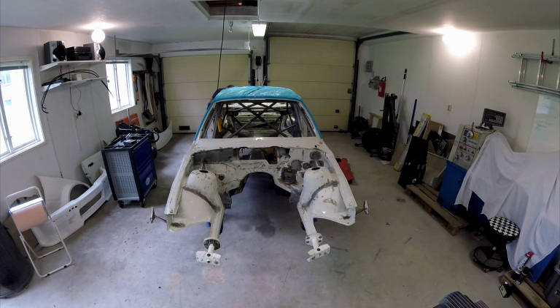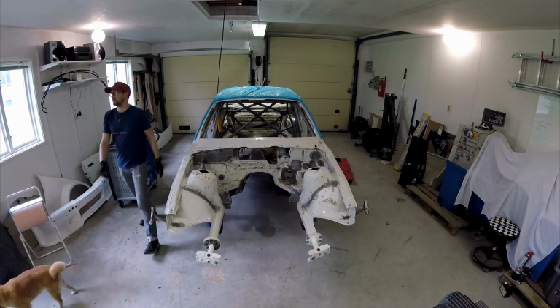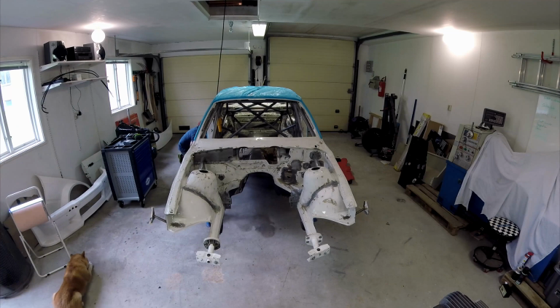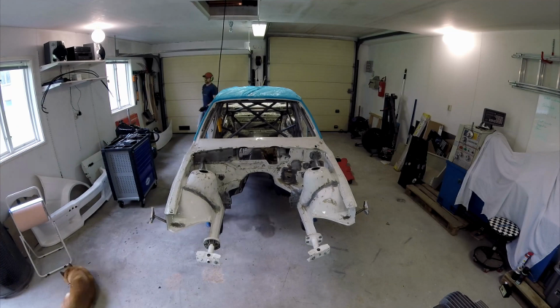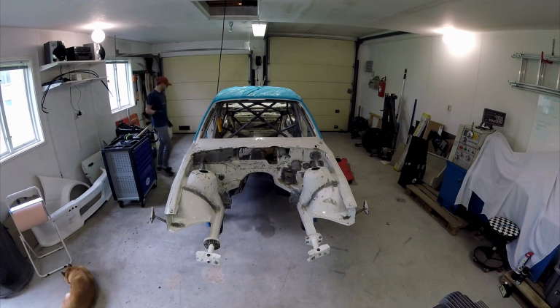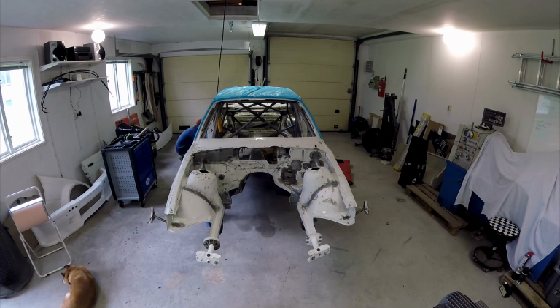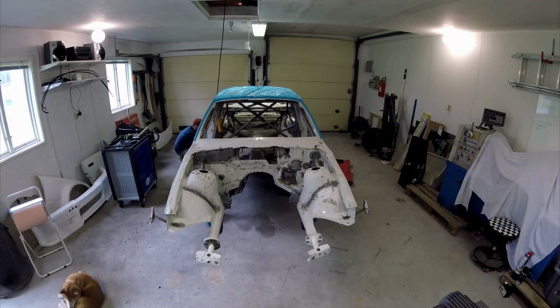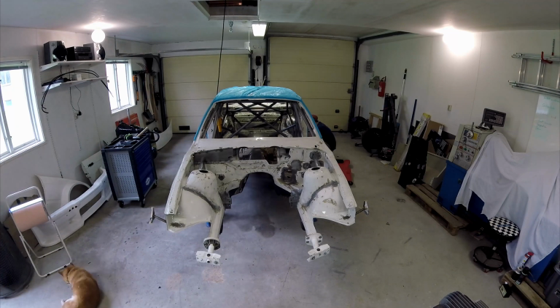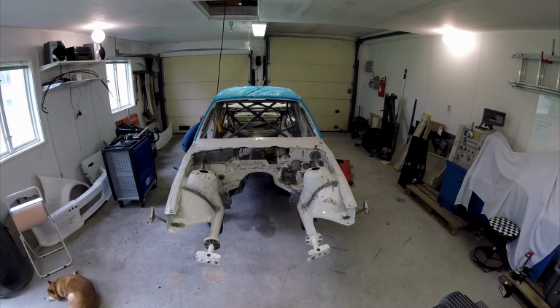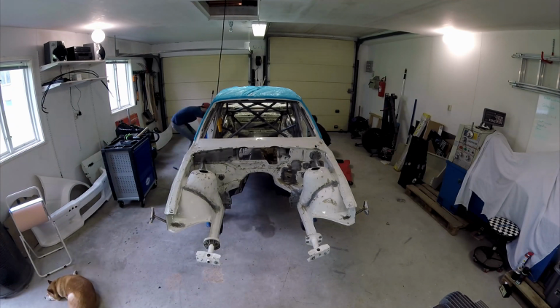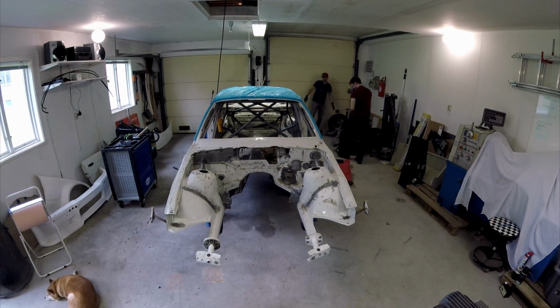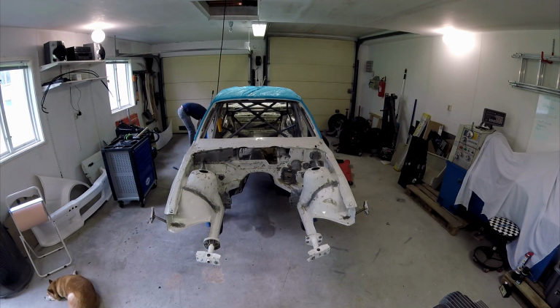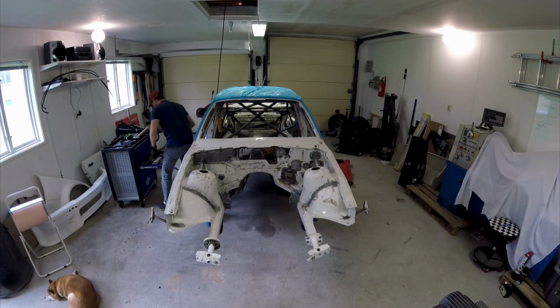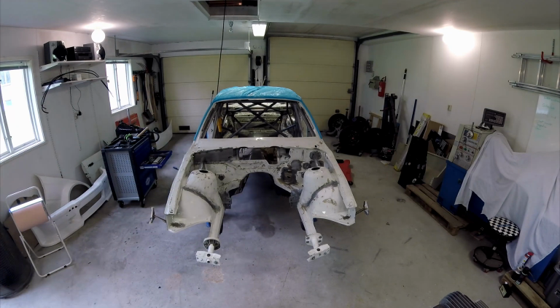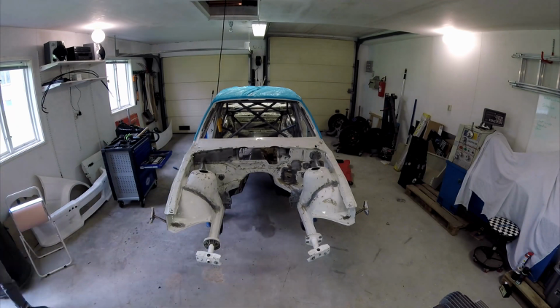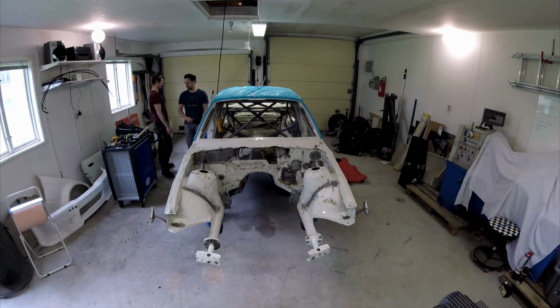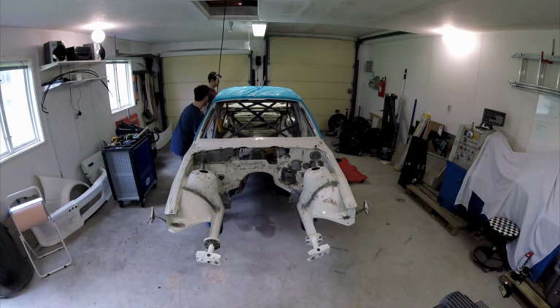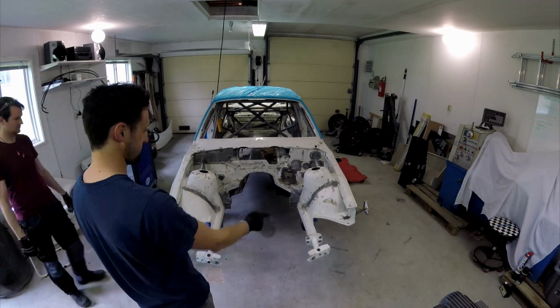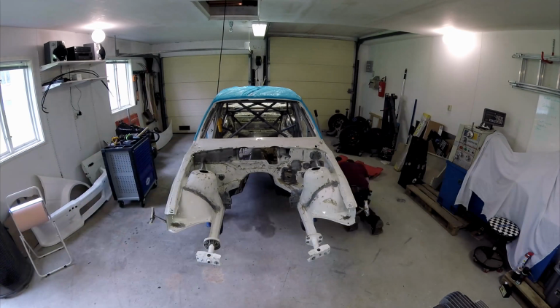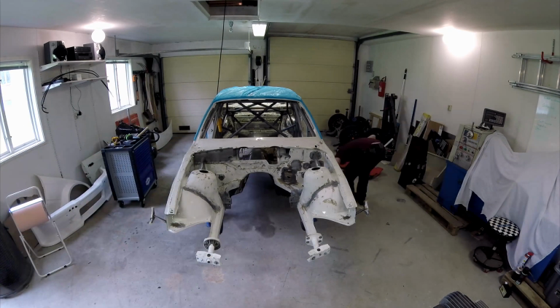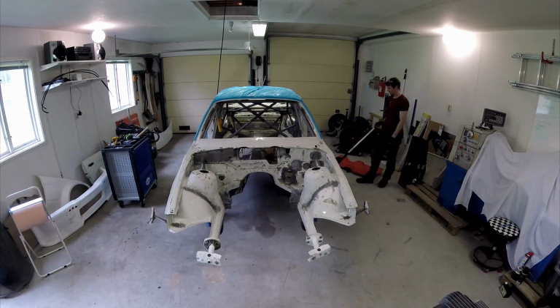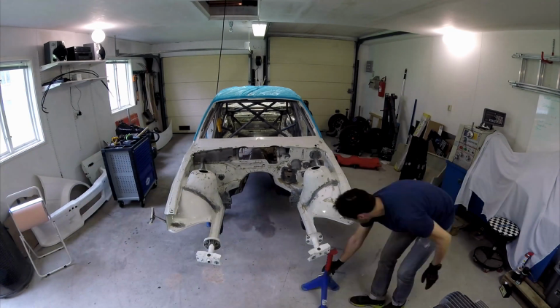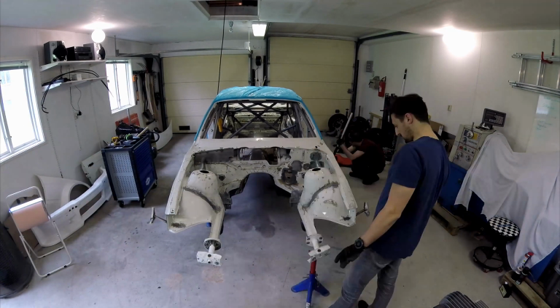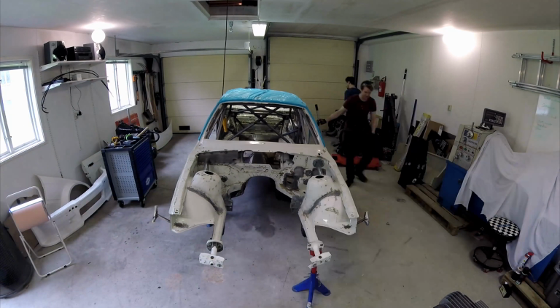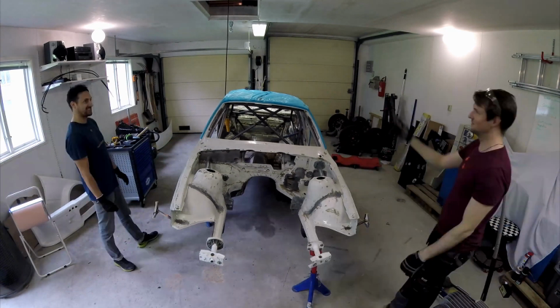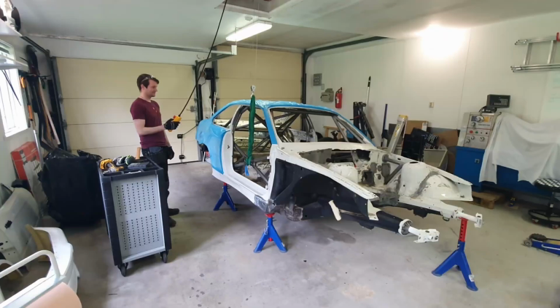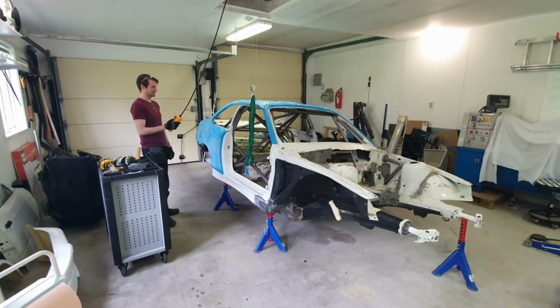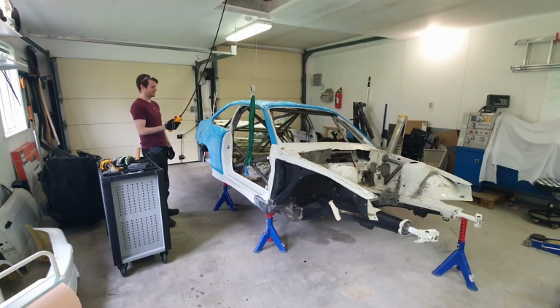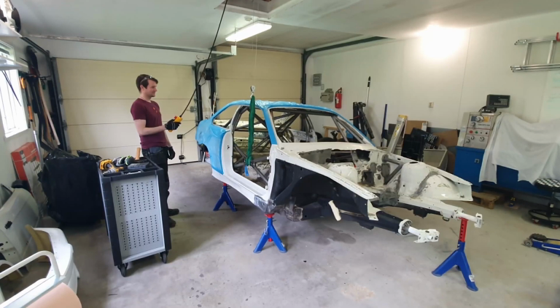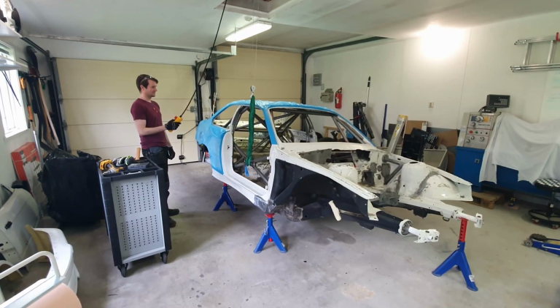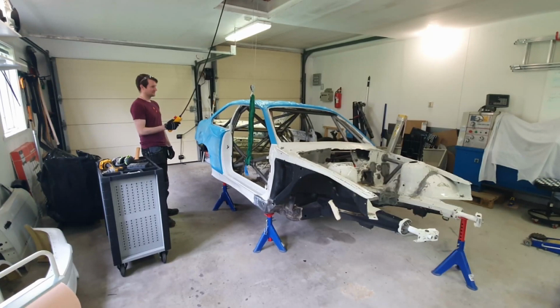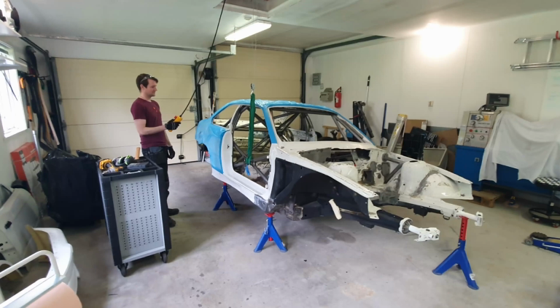The first thing we wanted to paint was the underside of the car, which meant first we had to flip it on its side in a super safe manner.